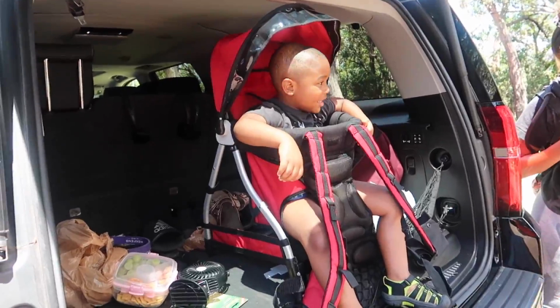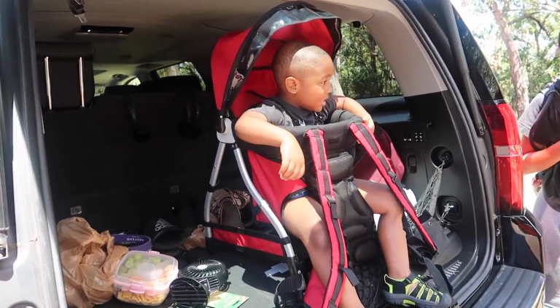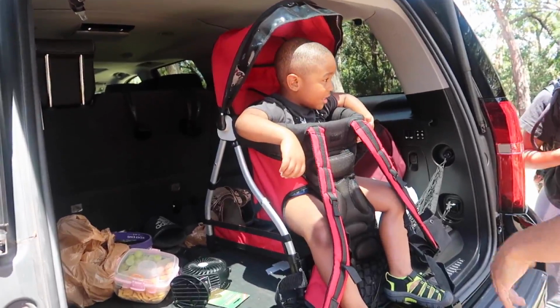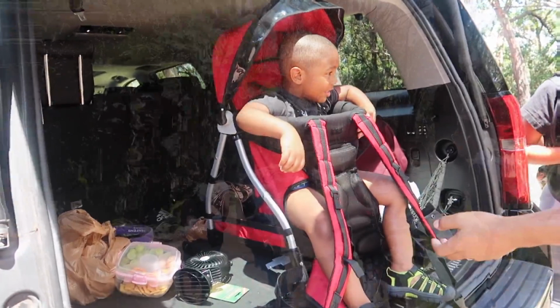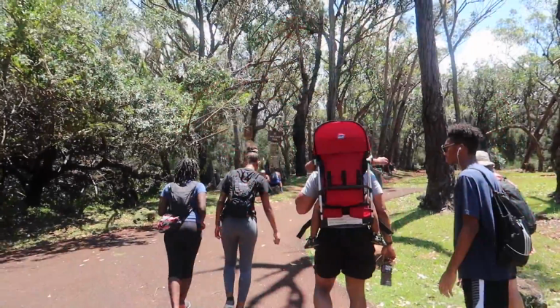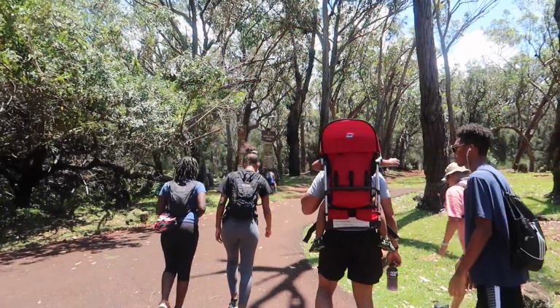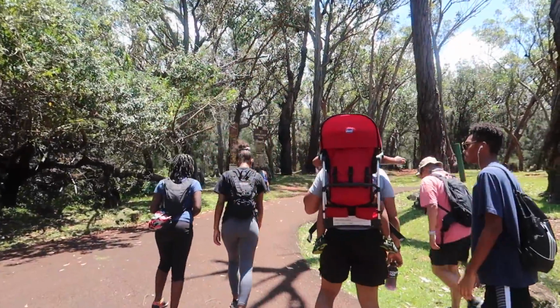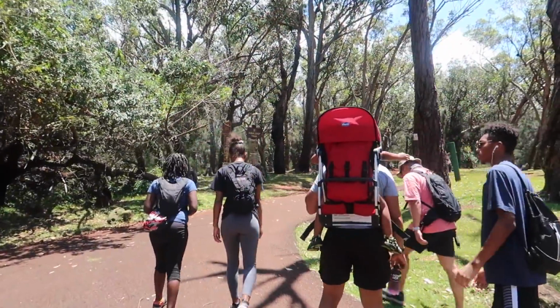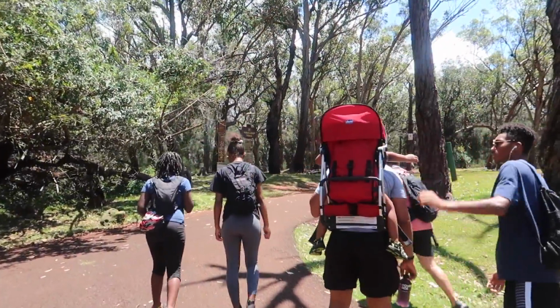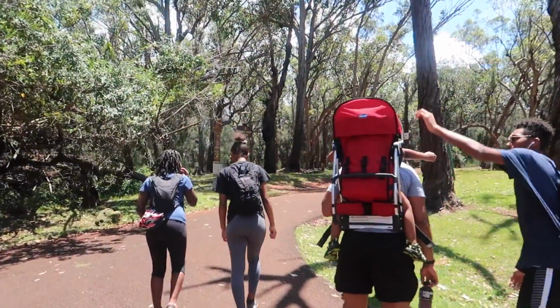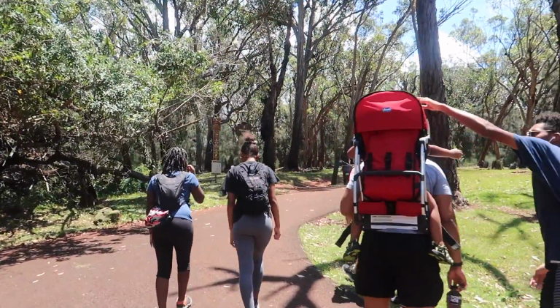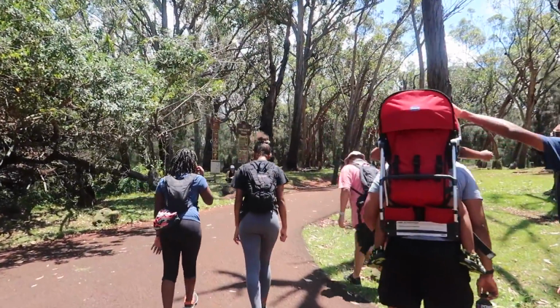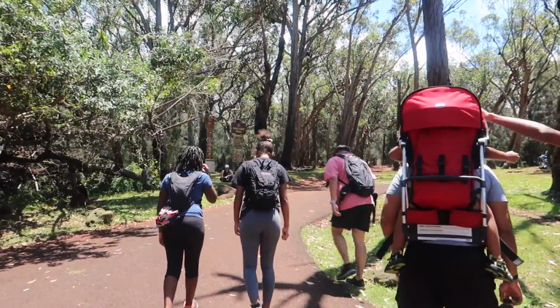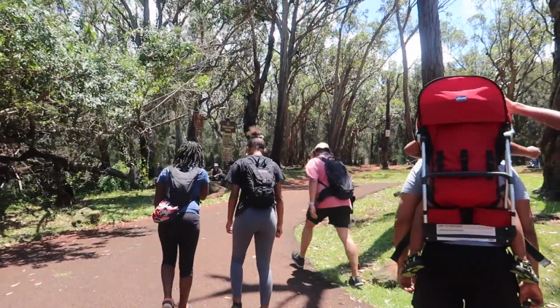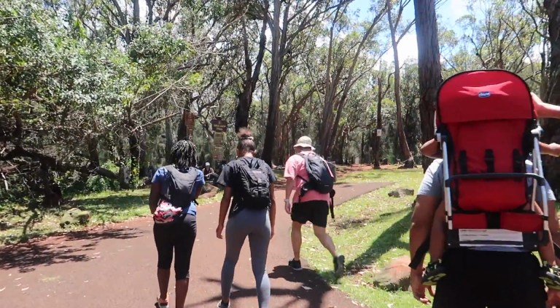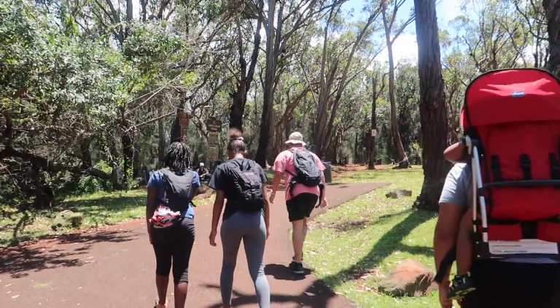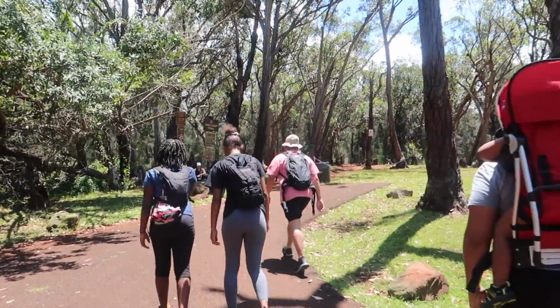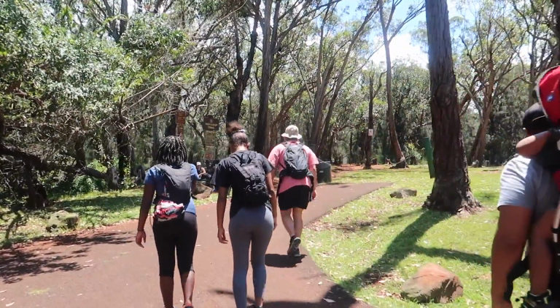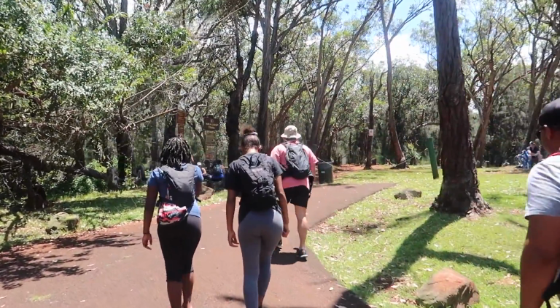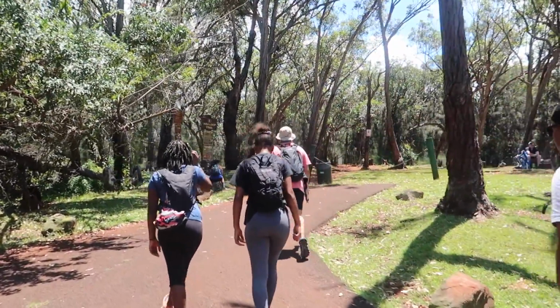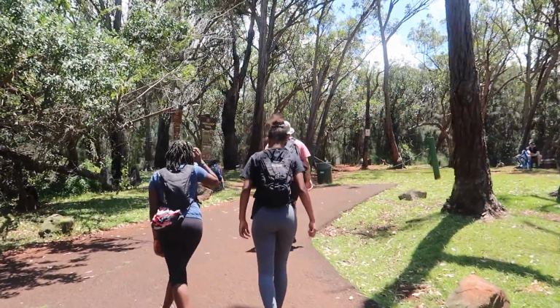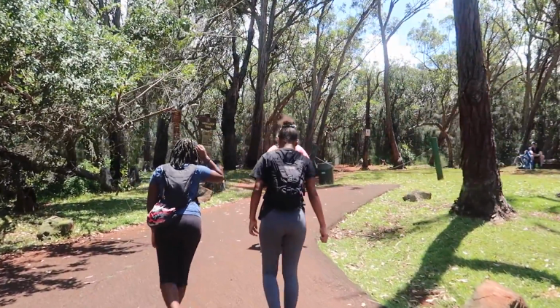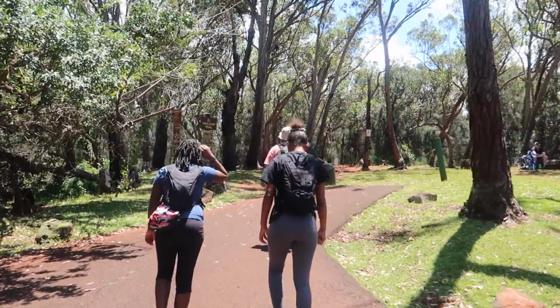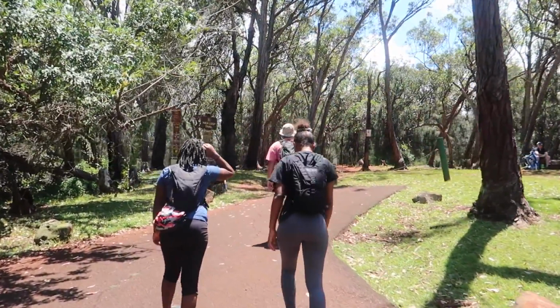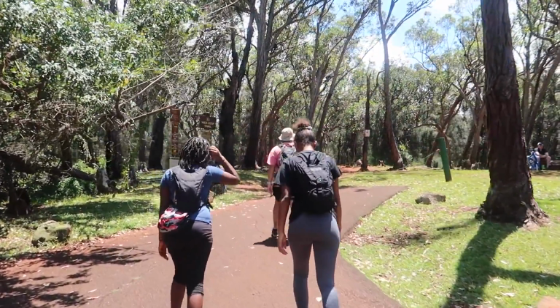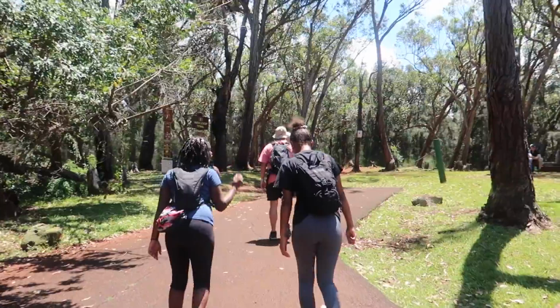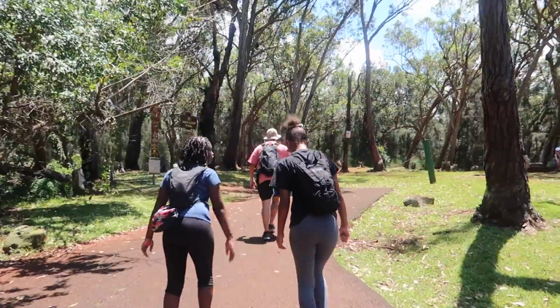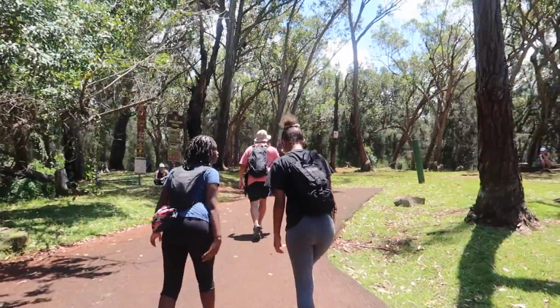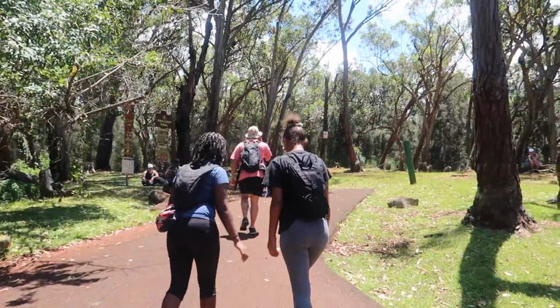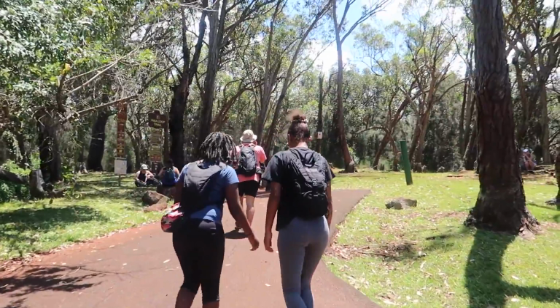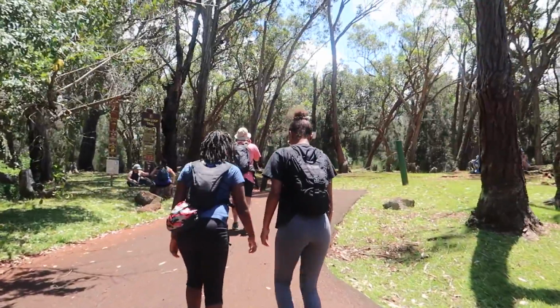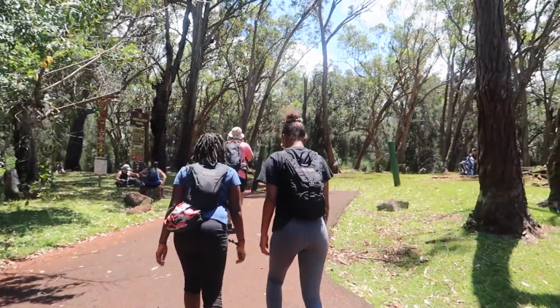Hi everyone and welcome to my channel. In today's vlog we hiked the Aiea Loop Trail on Oahu.